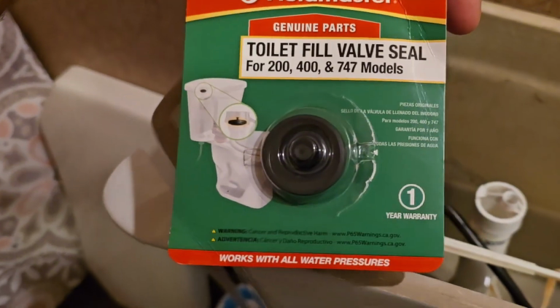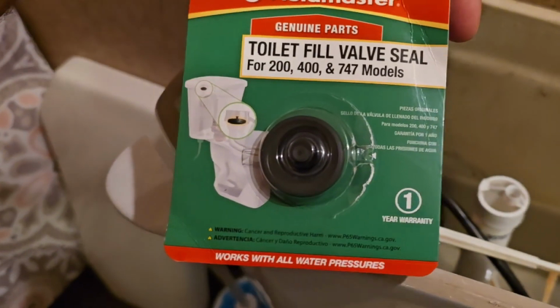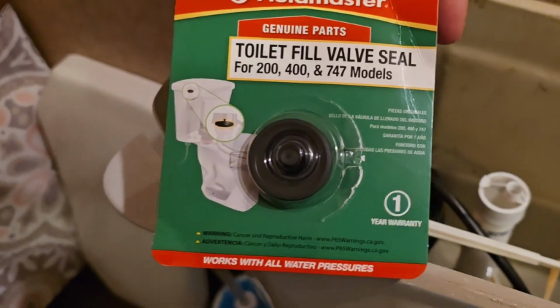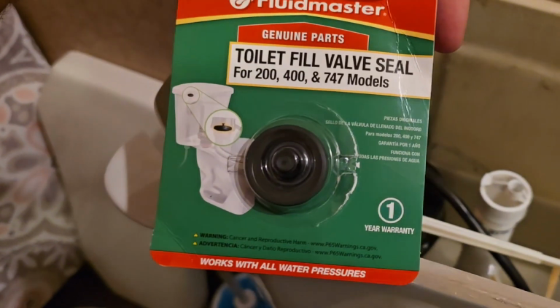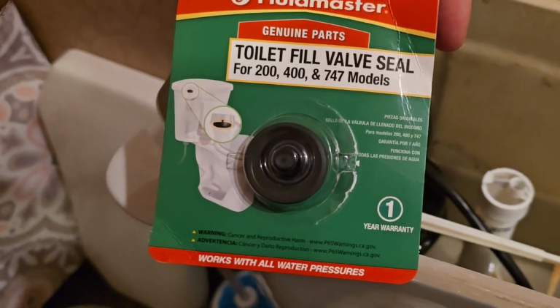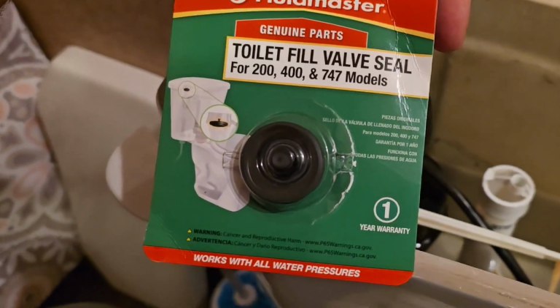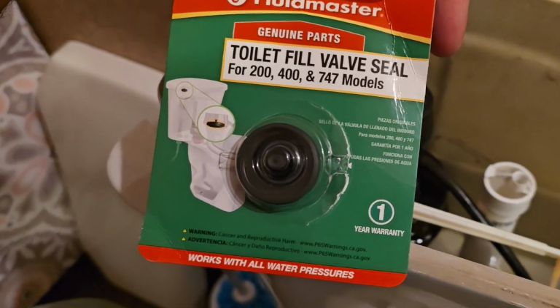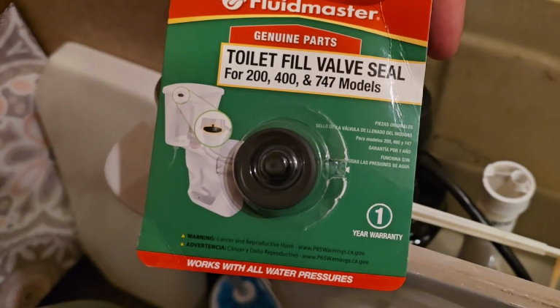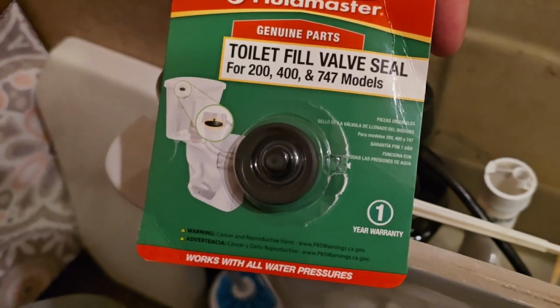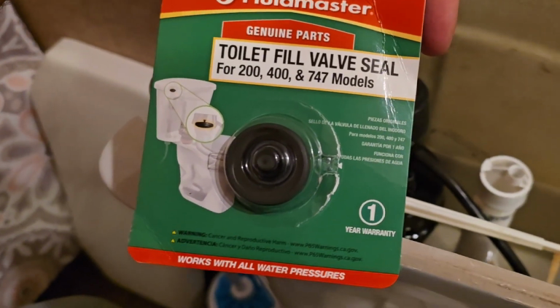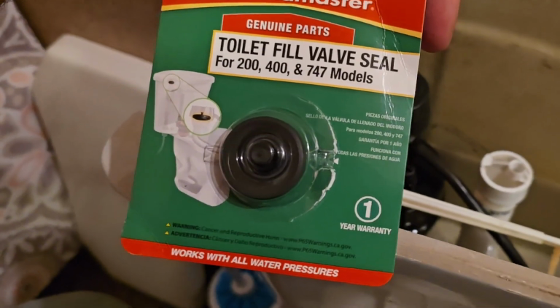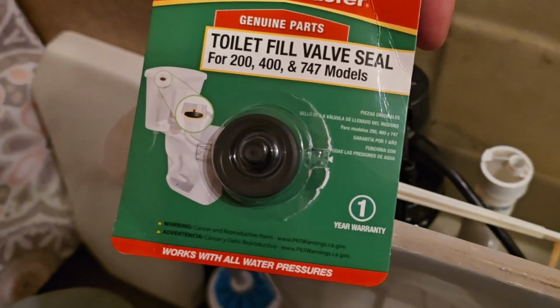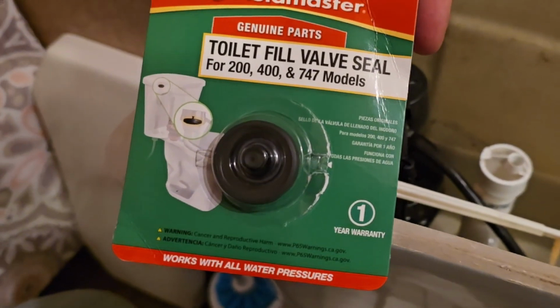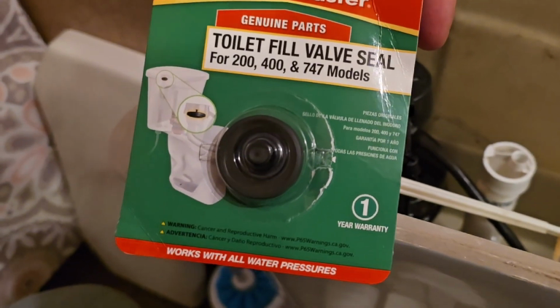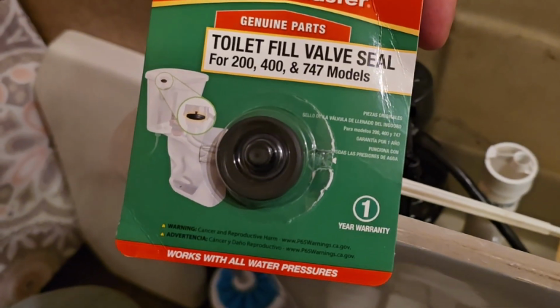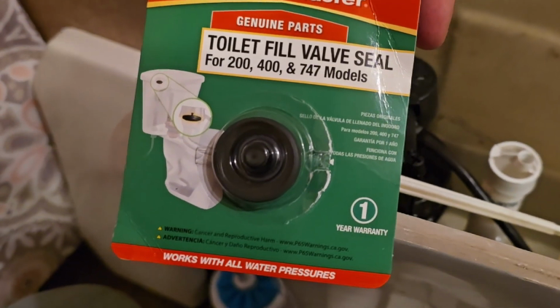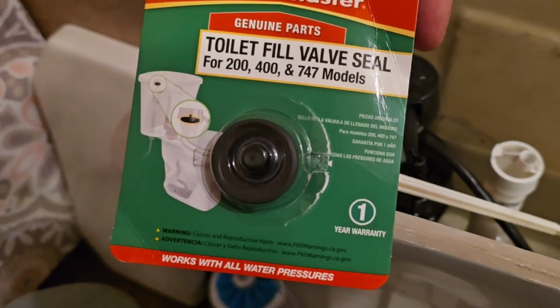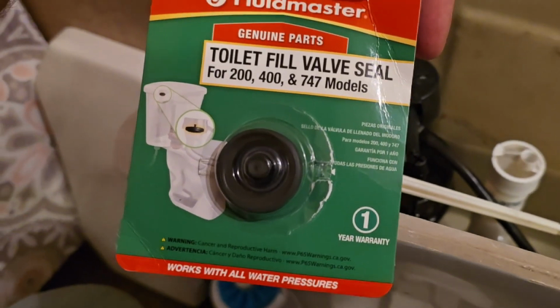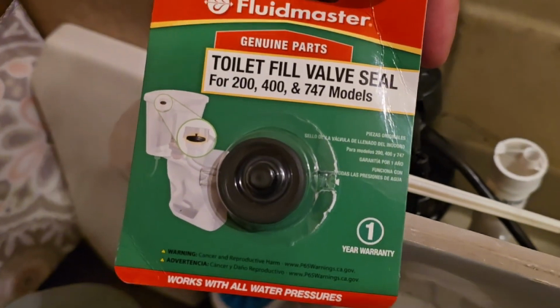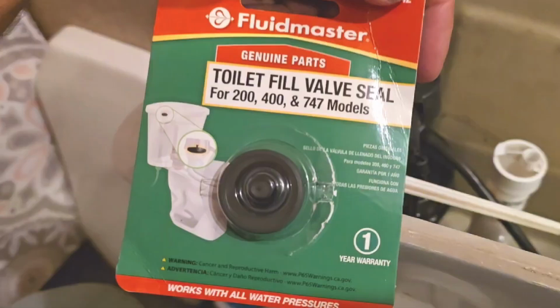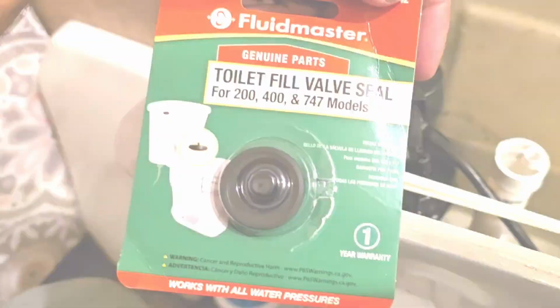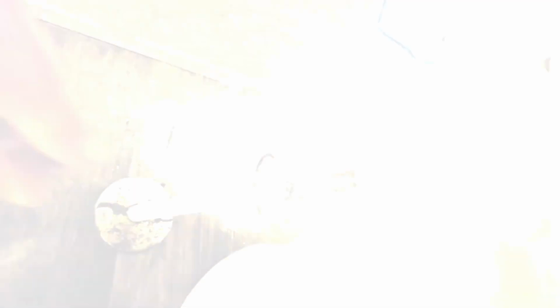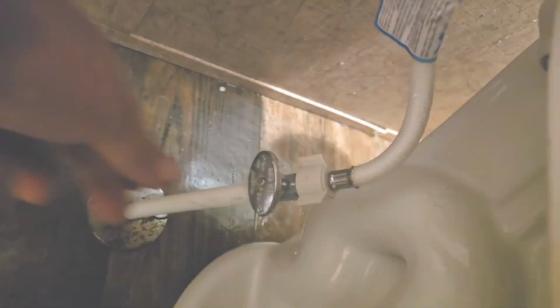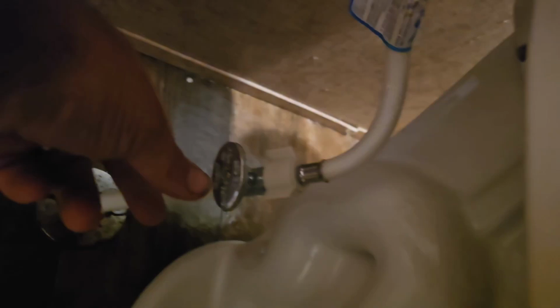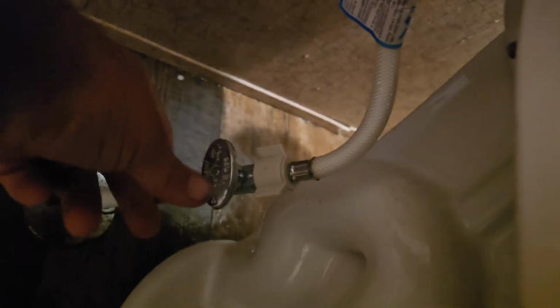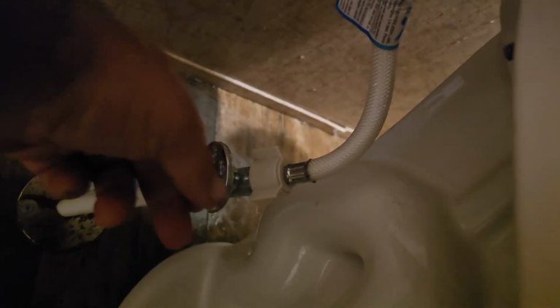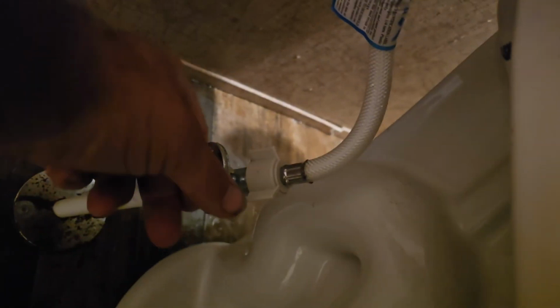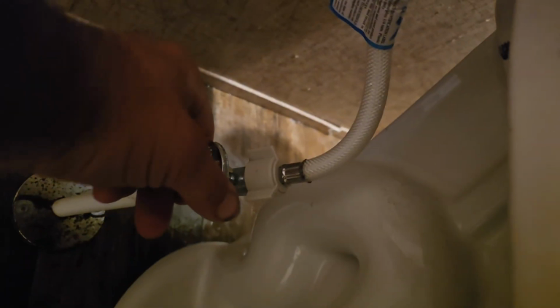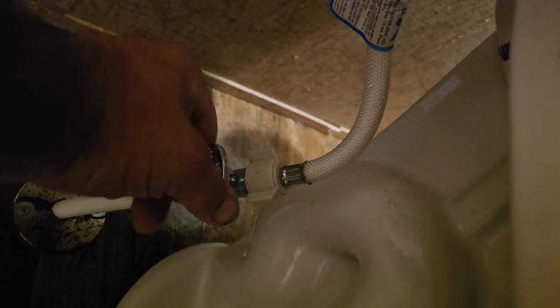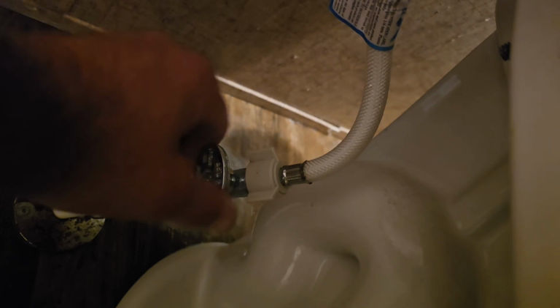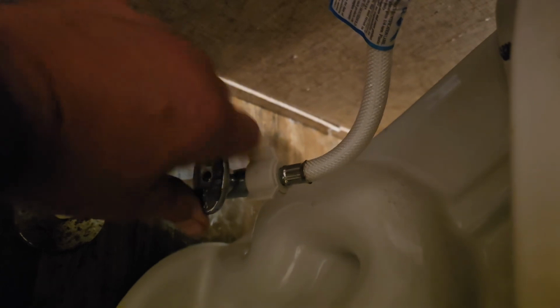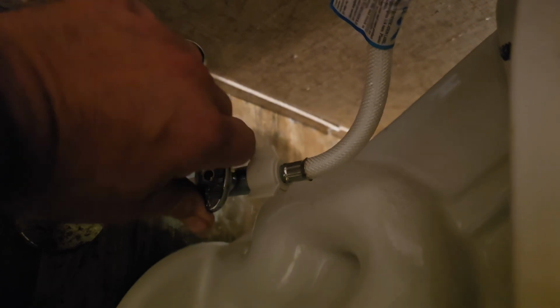If you have a Fluid Master, get a Fluid Master seal. First, turn off the water.